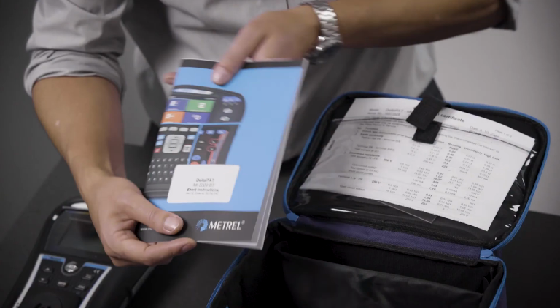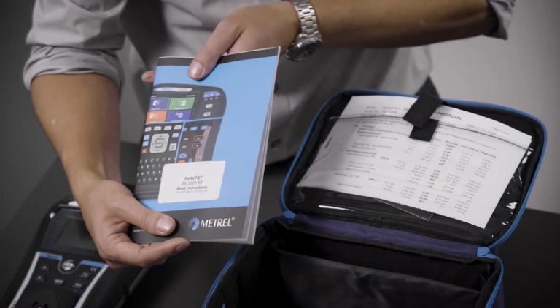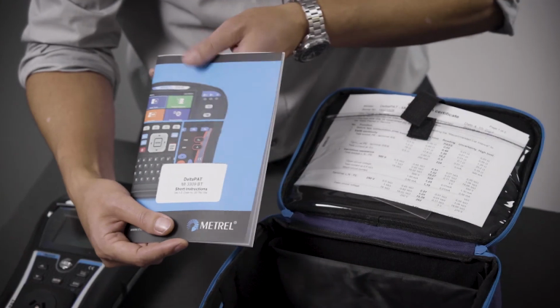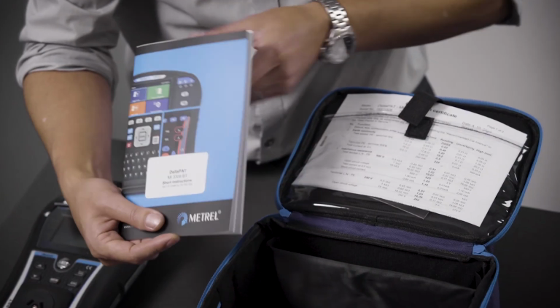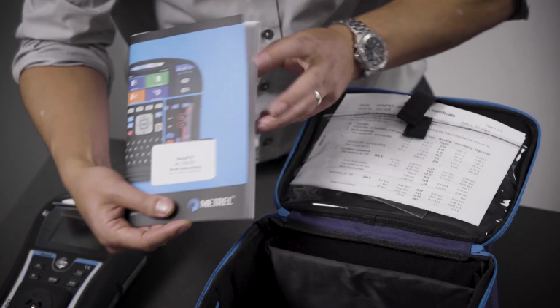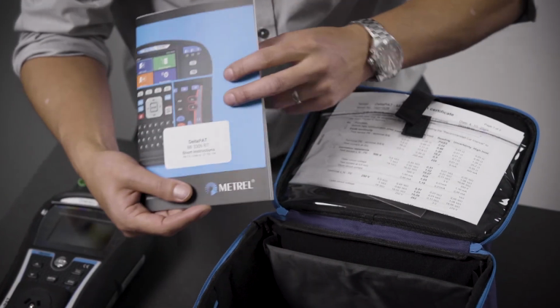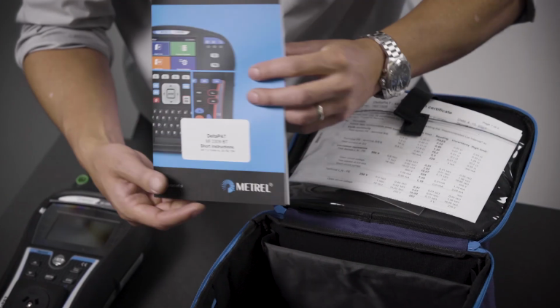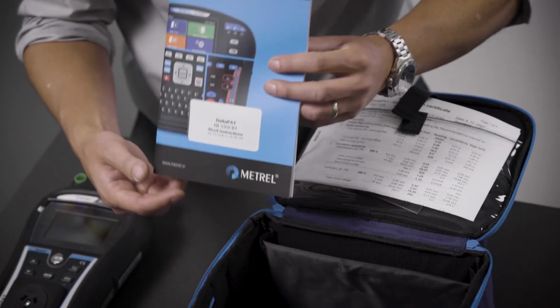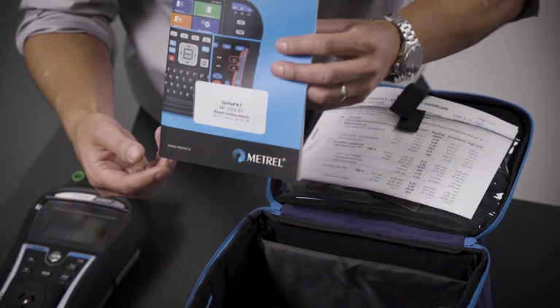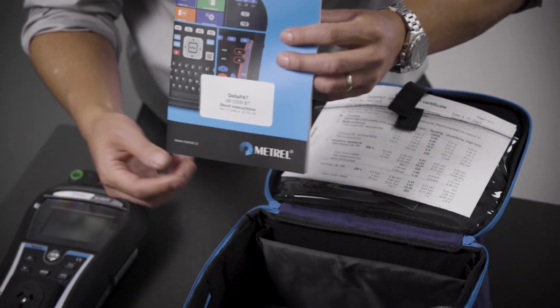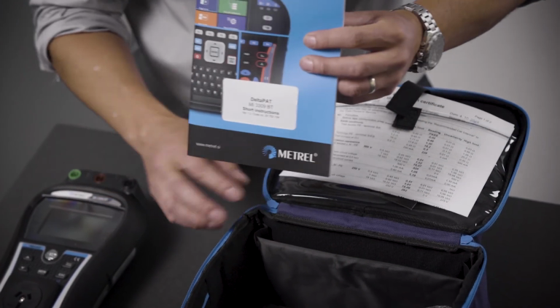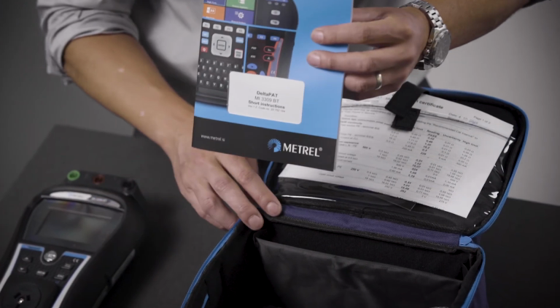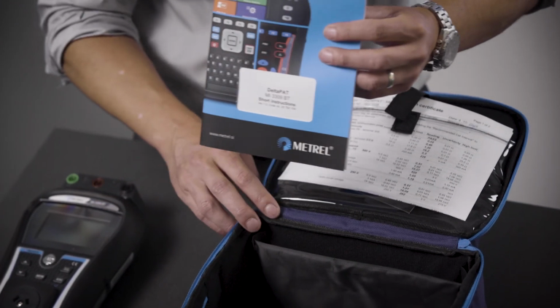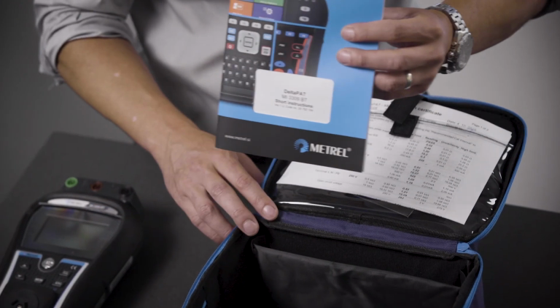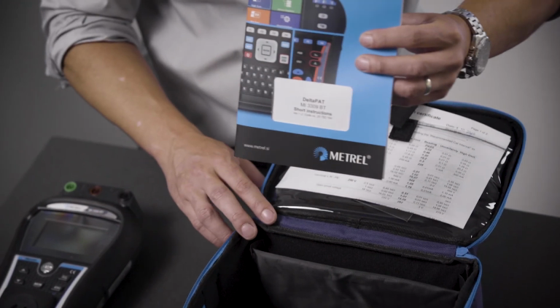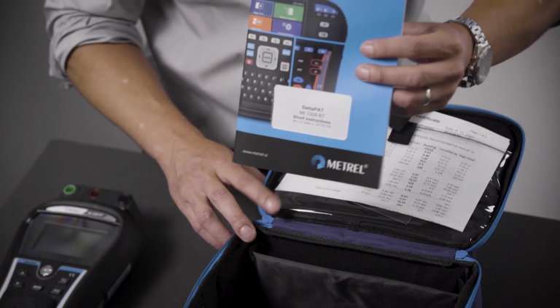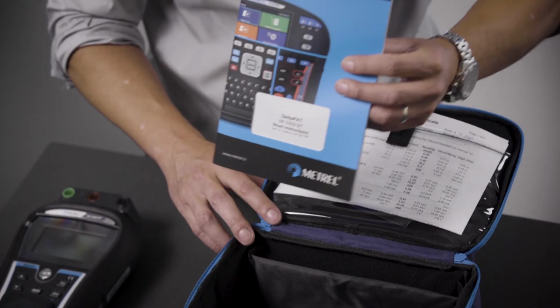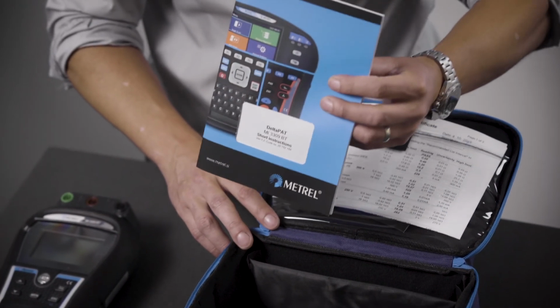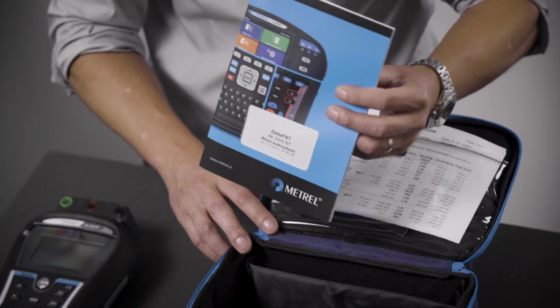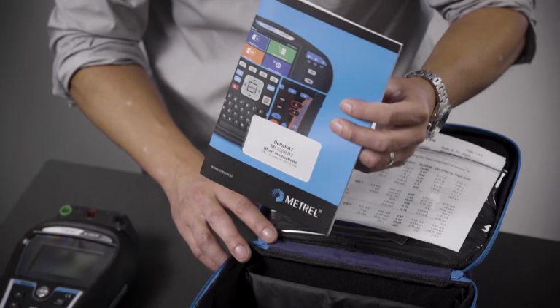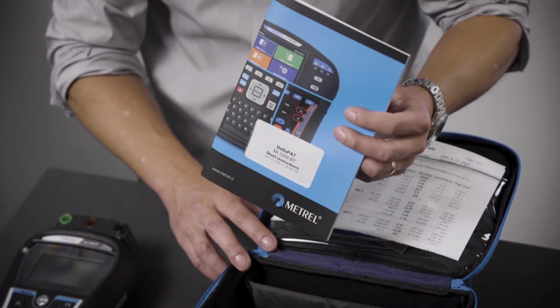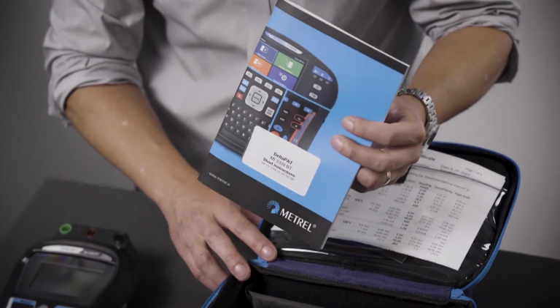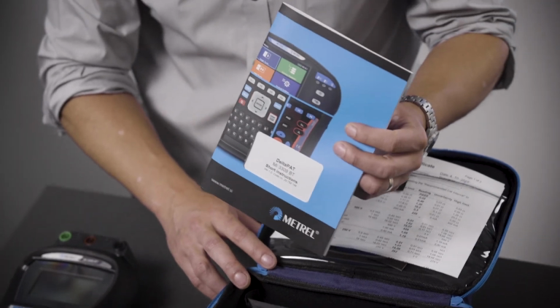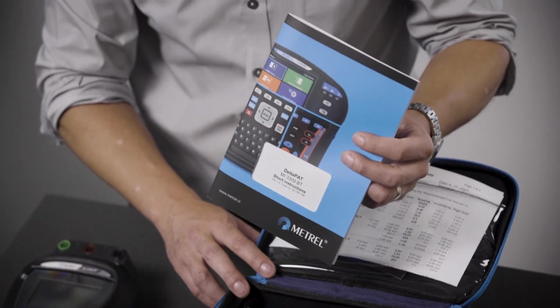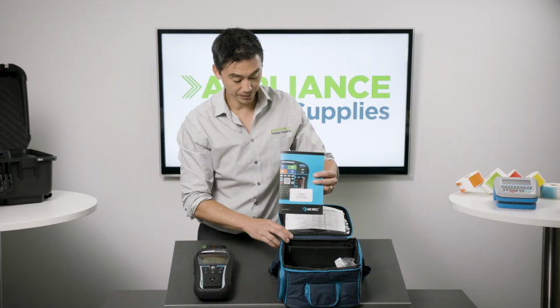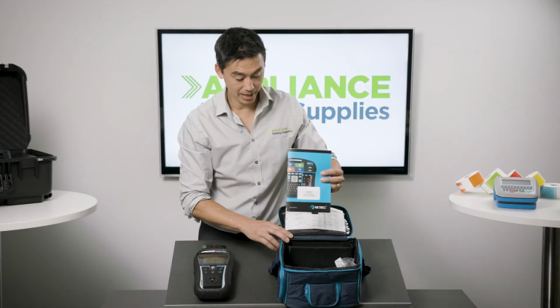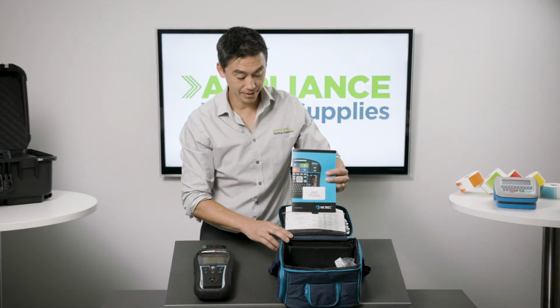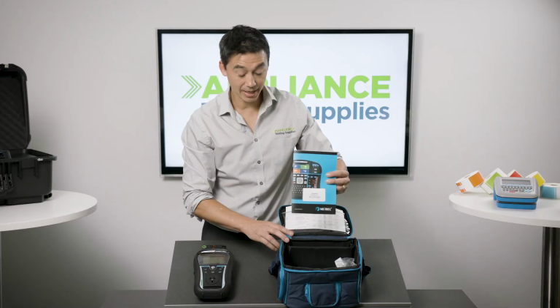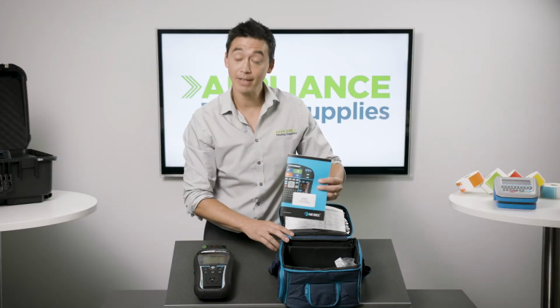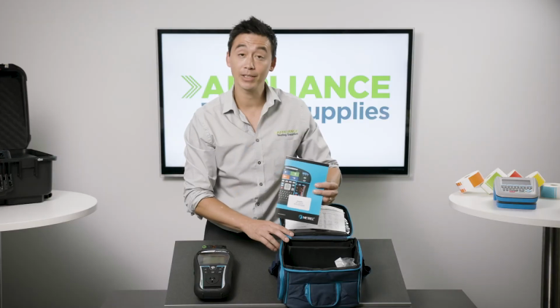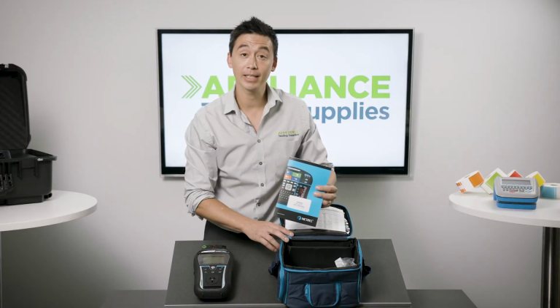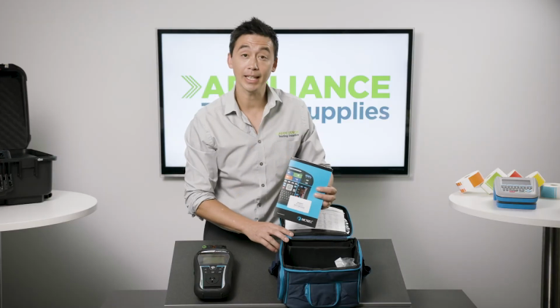Also inside you've got the instruction manual — there's a quick start guide here — and that's everything in the kit.